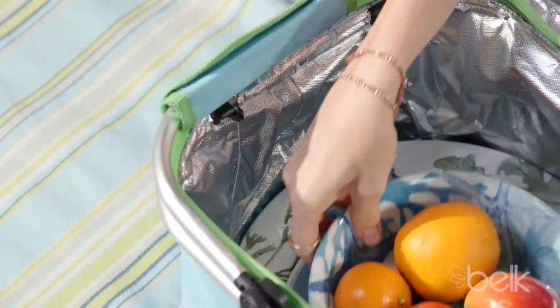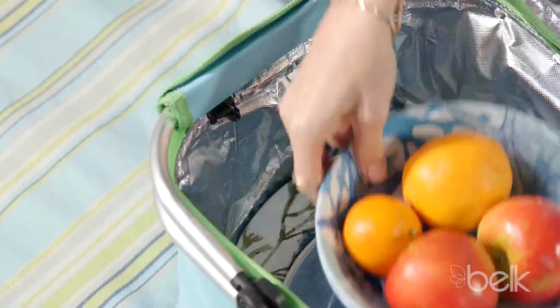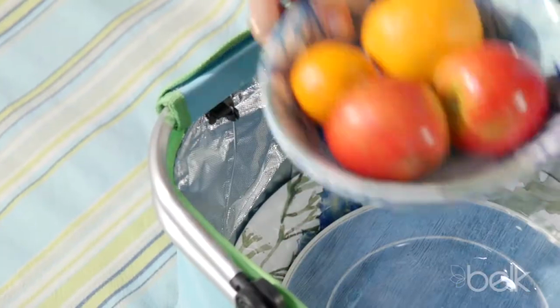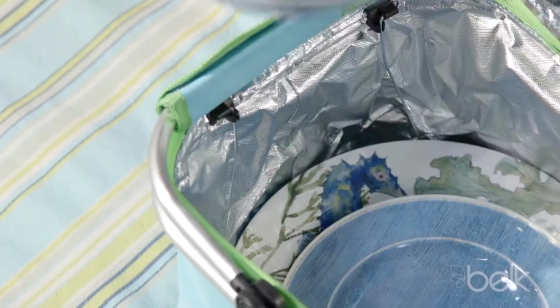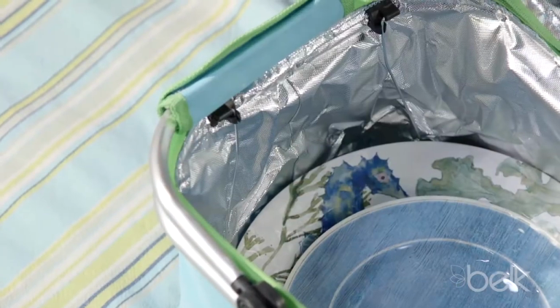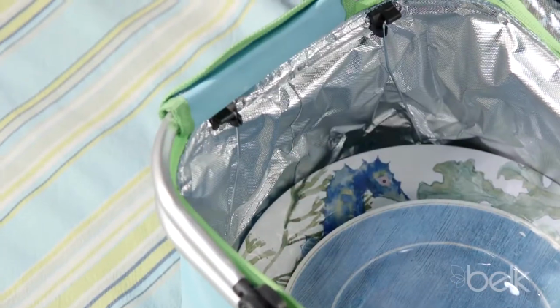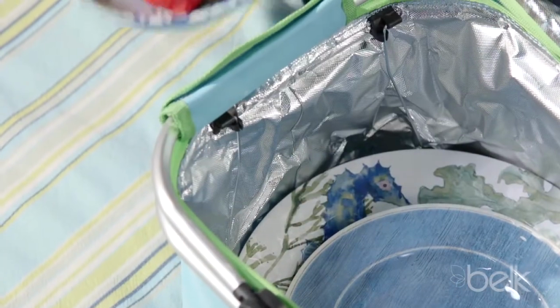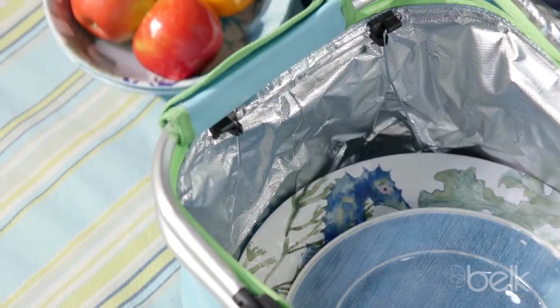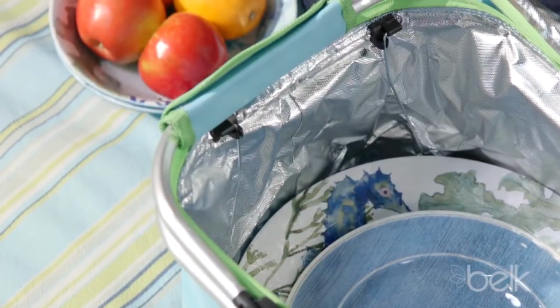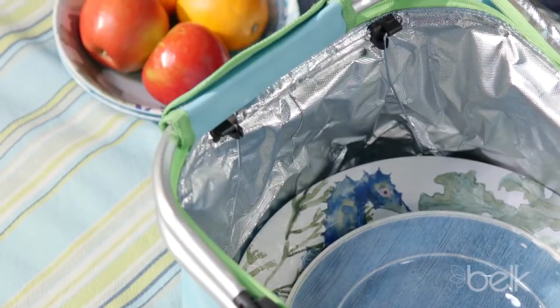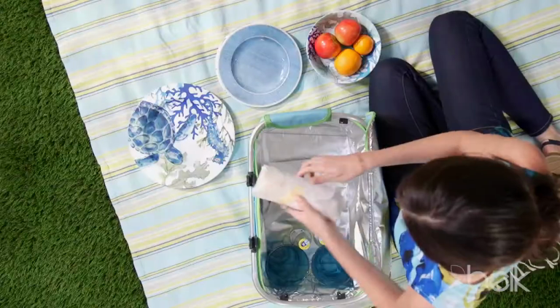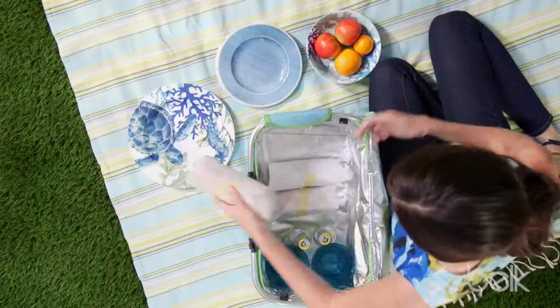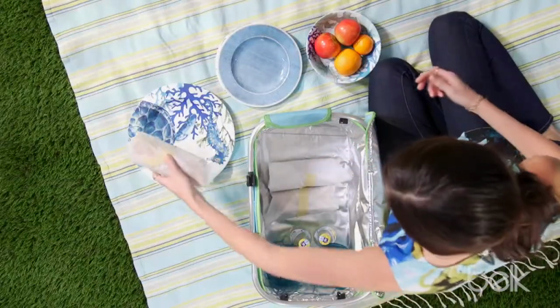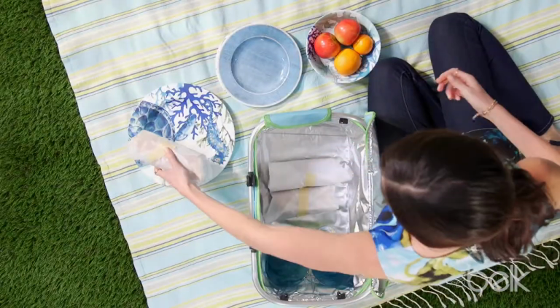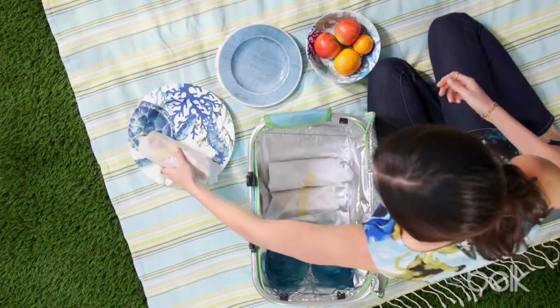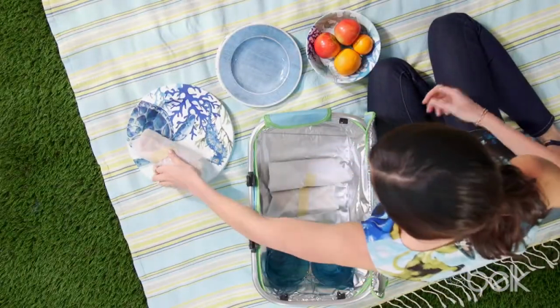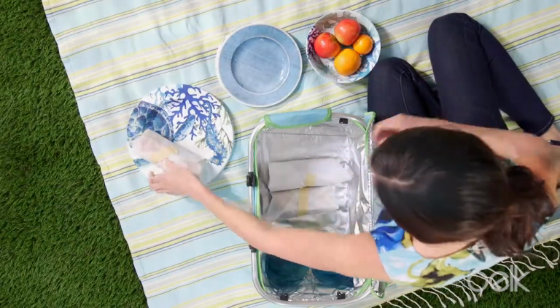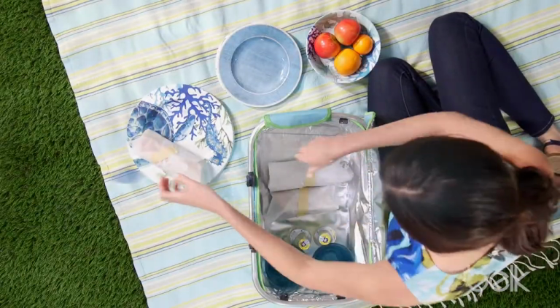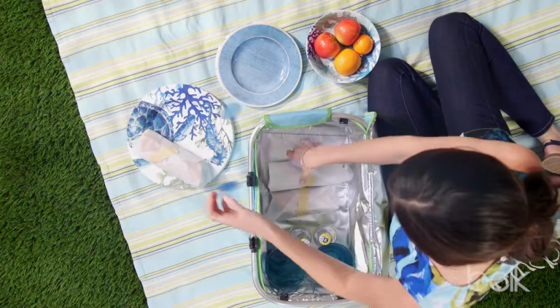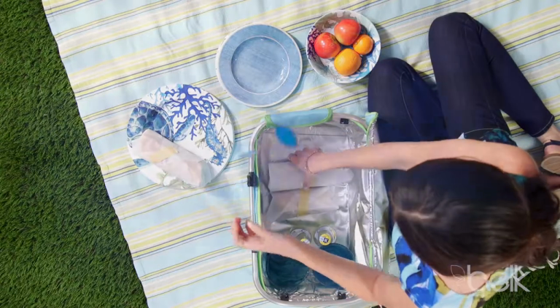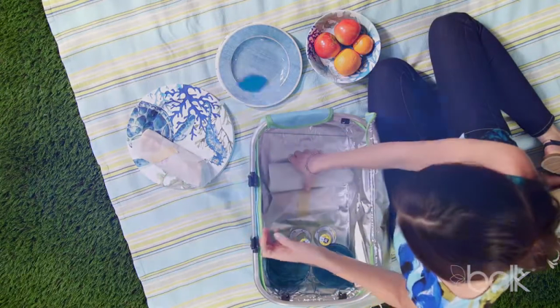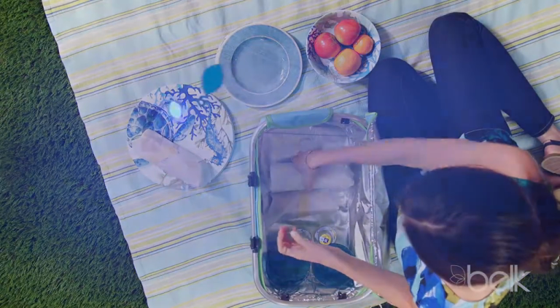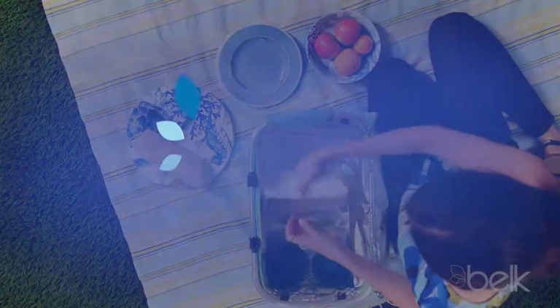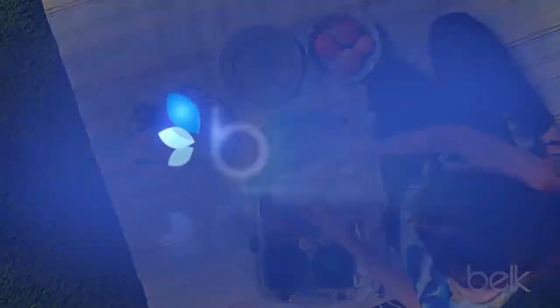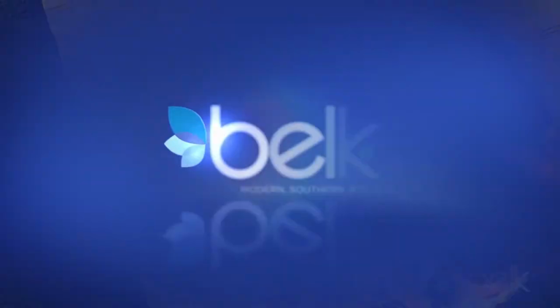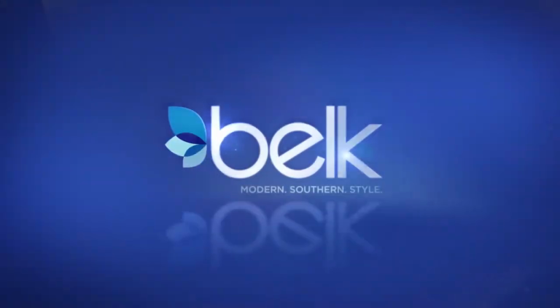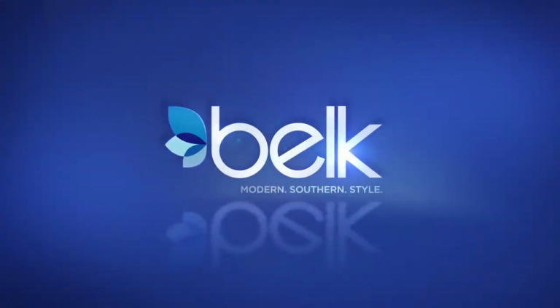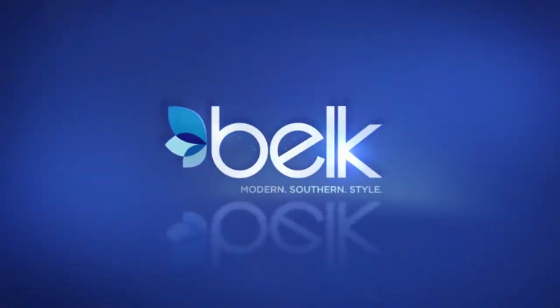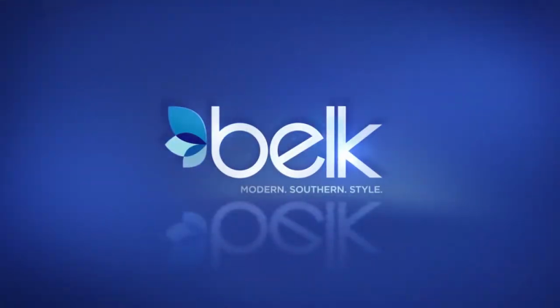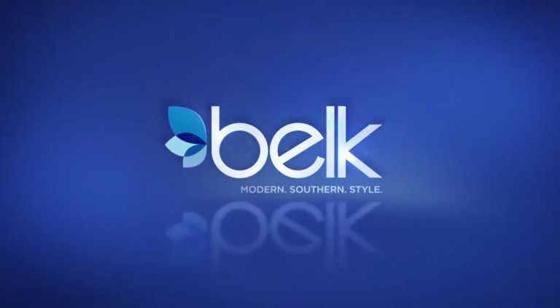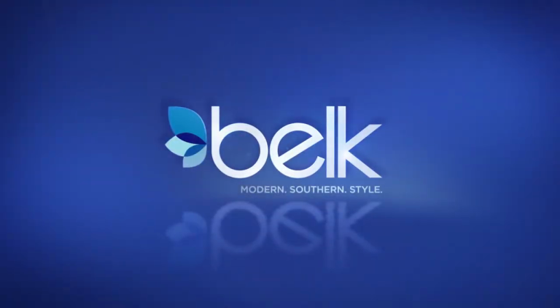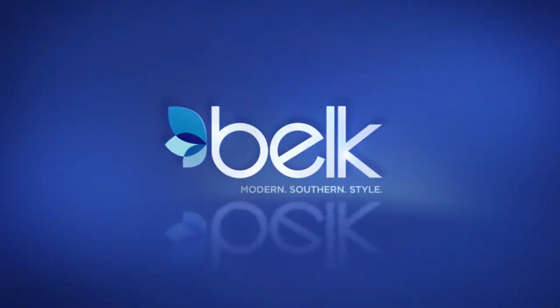Or take things on the road with a picnic basket easily packed for a quick getaway. Bring a little modern, southern style to your life.